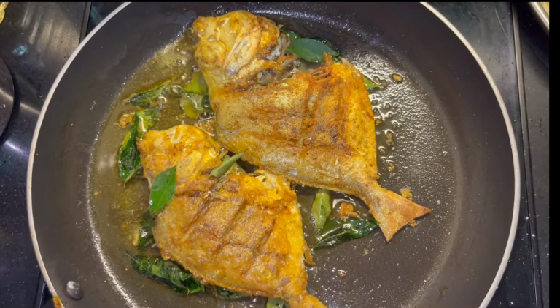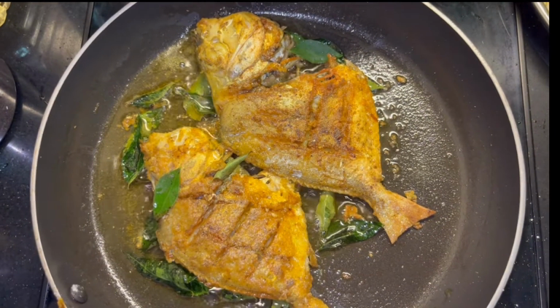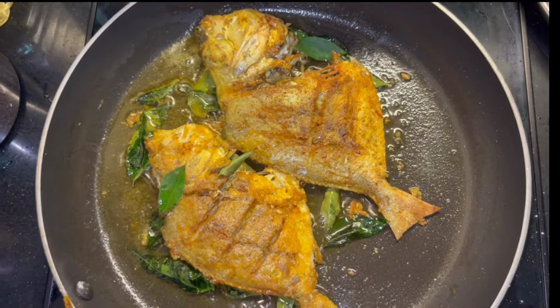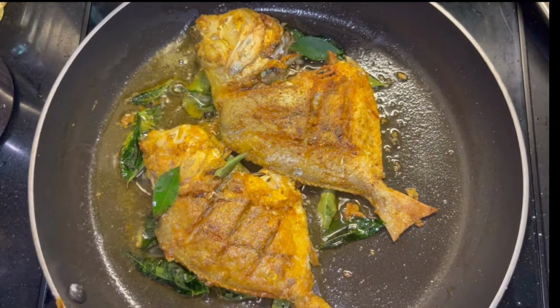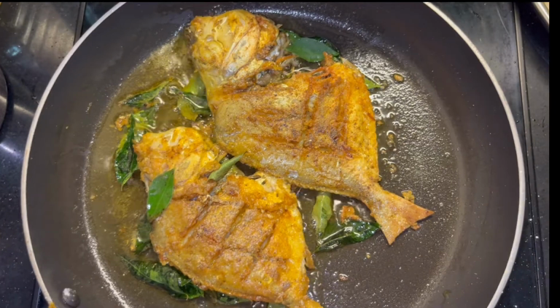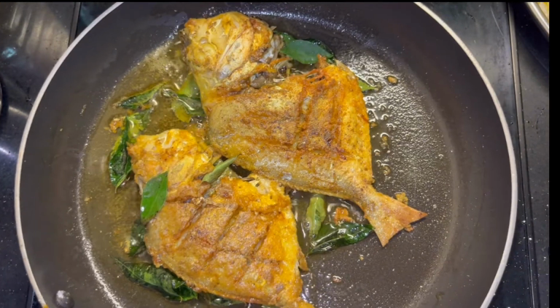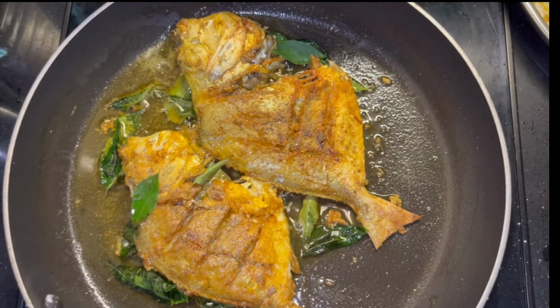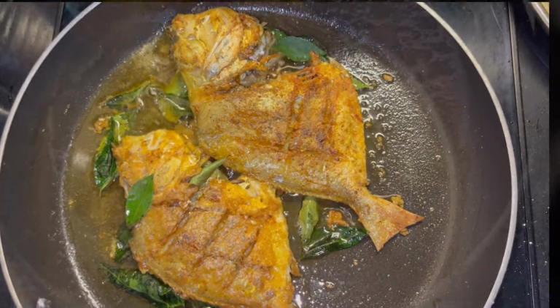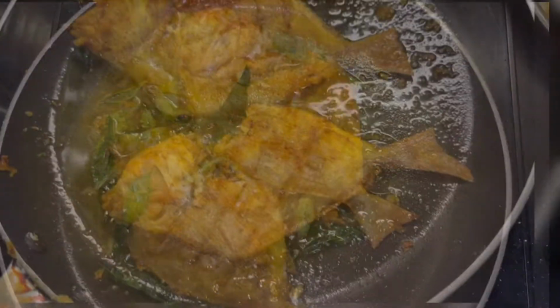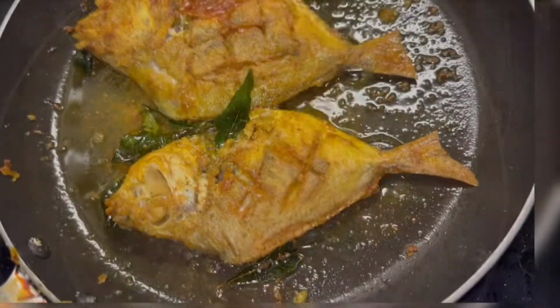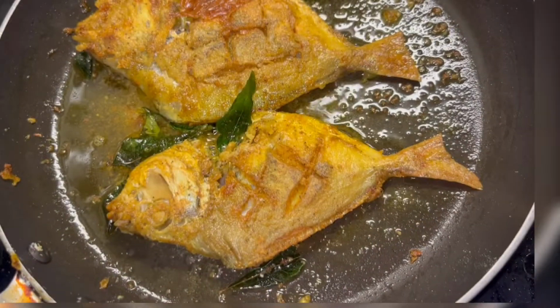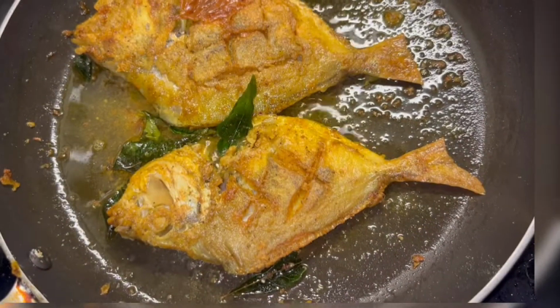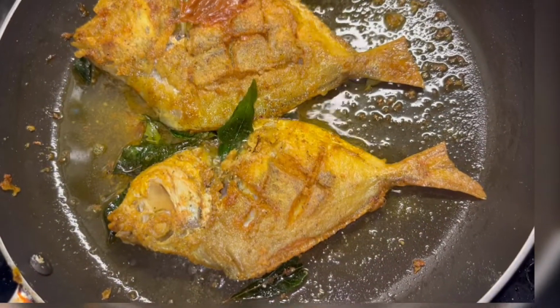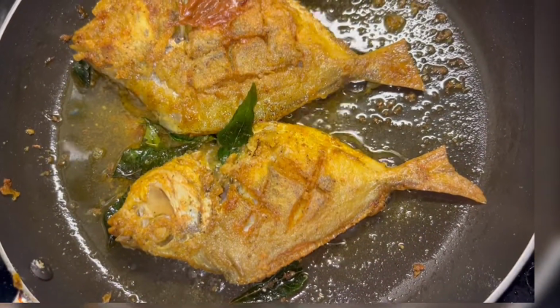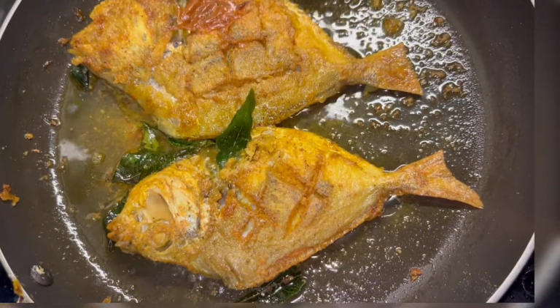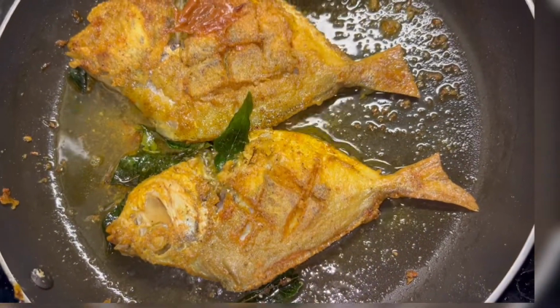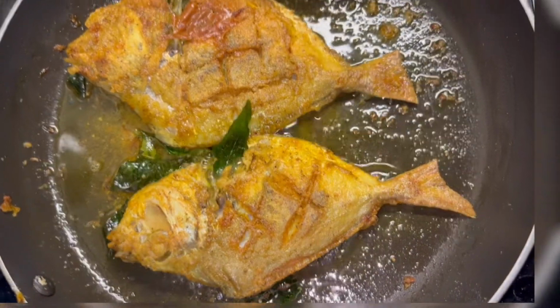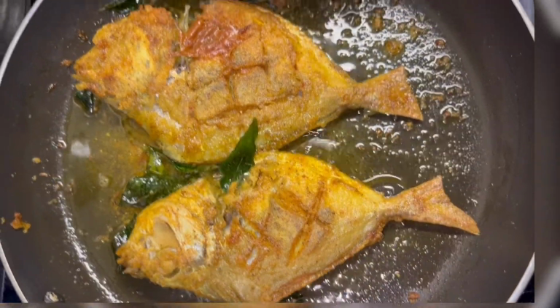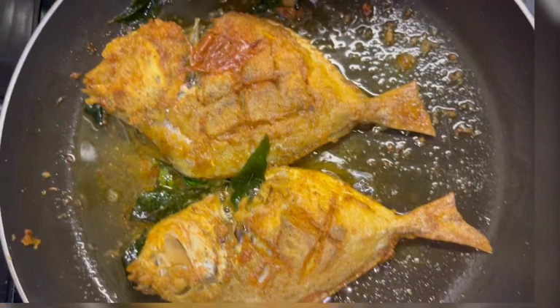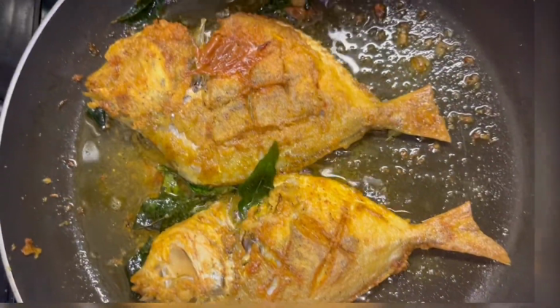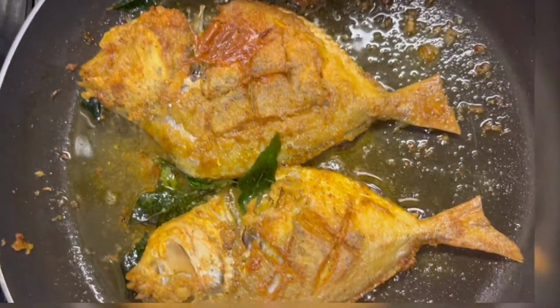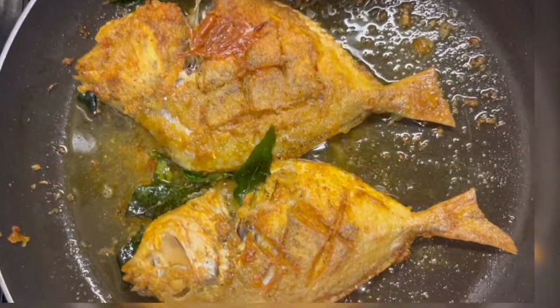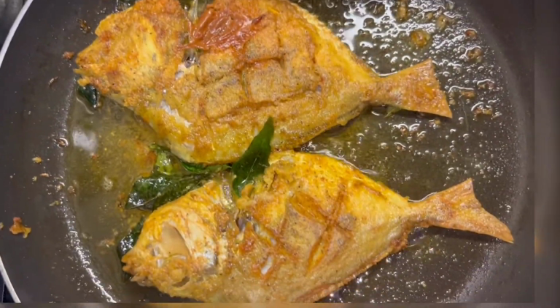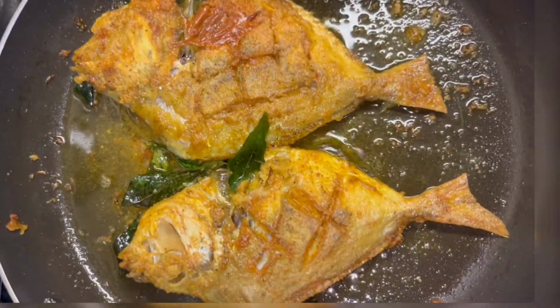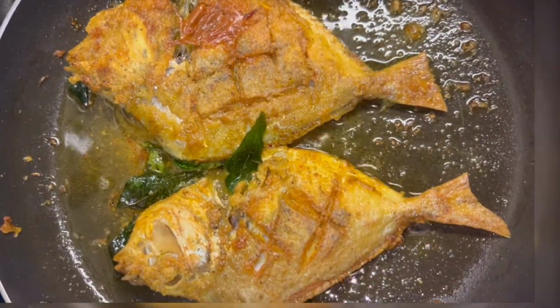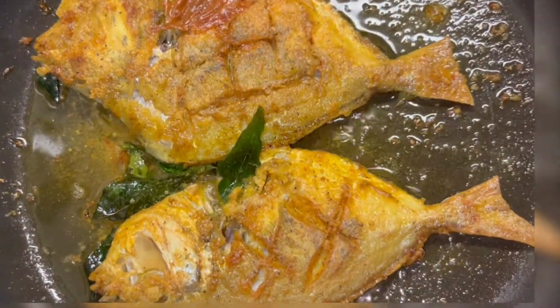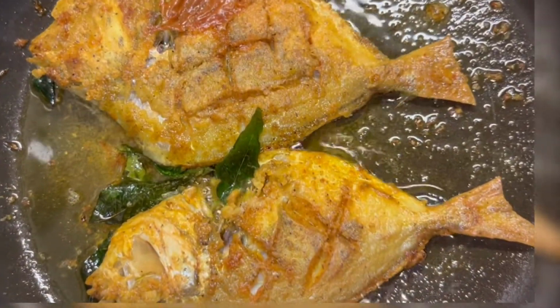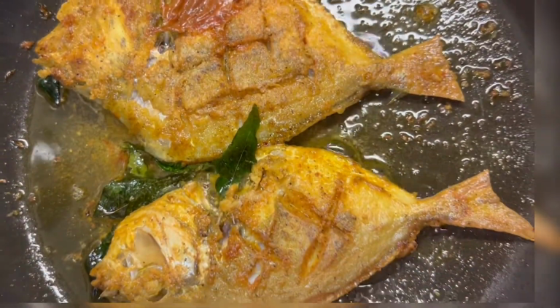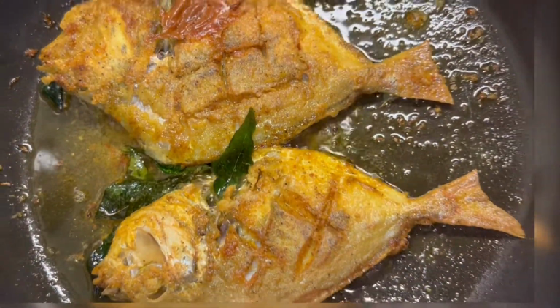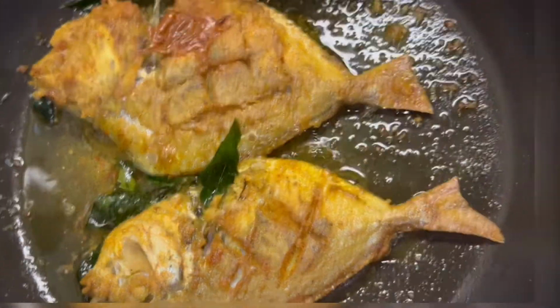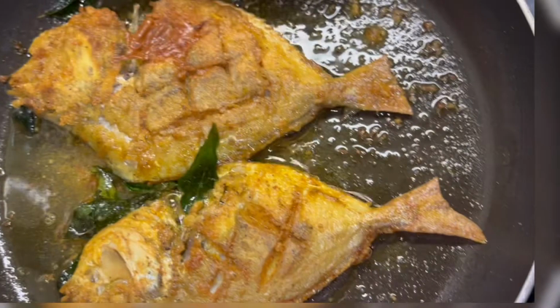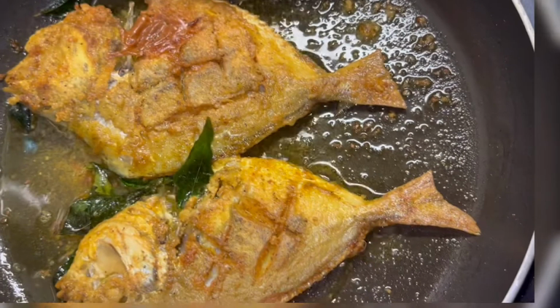Hello guys! Welcome back to Mazzalamane Canada Vlogs. In this recipe, I am going to fry the palm plate fish.